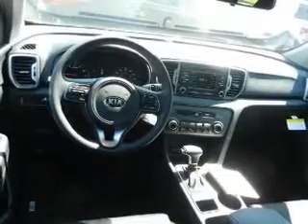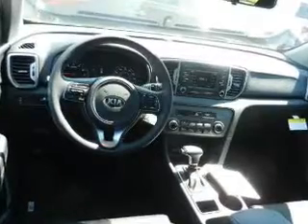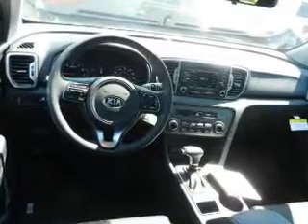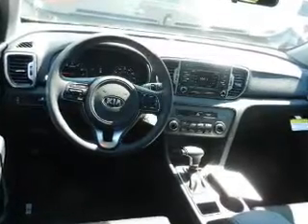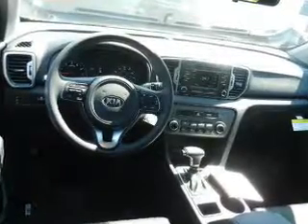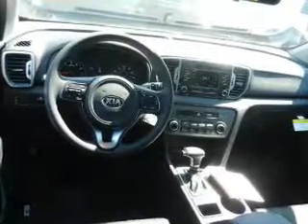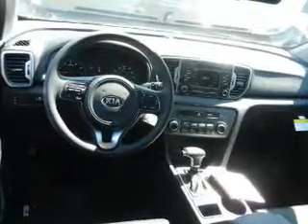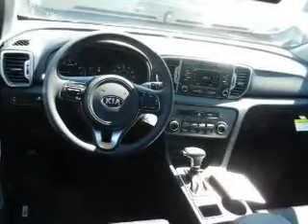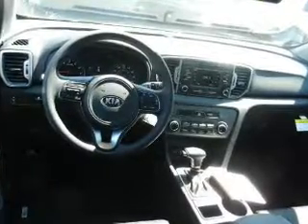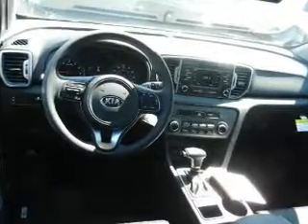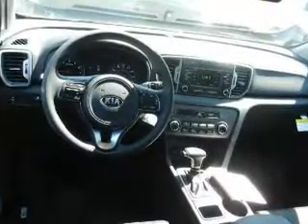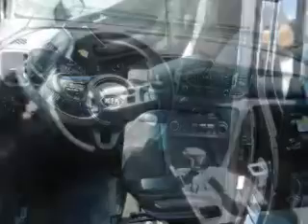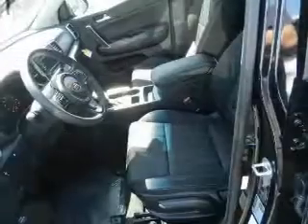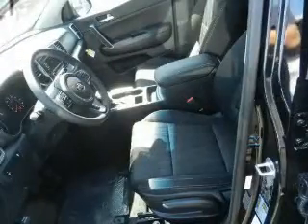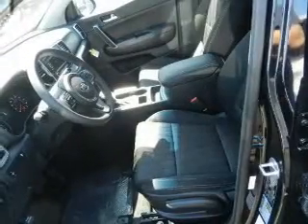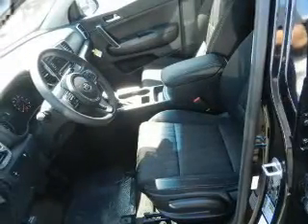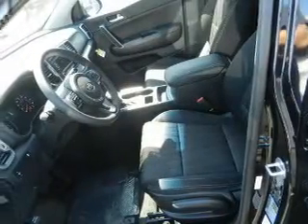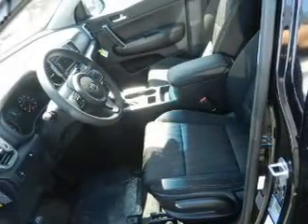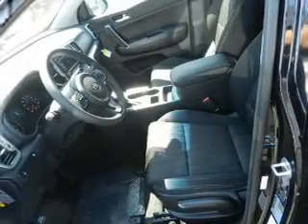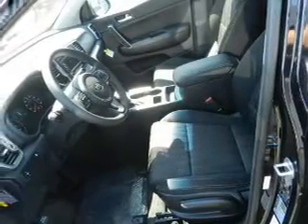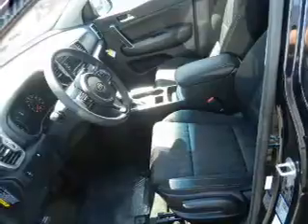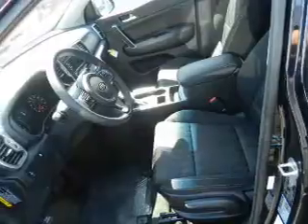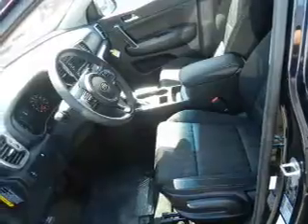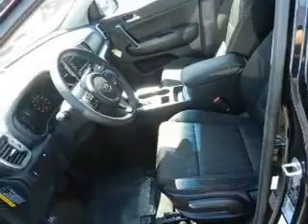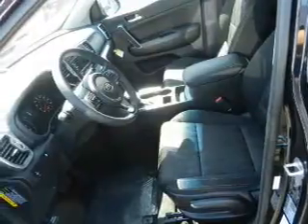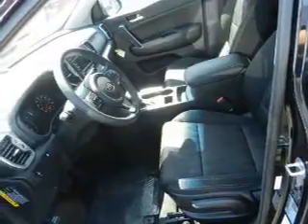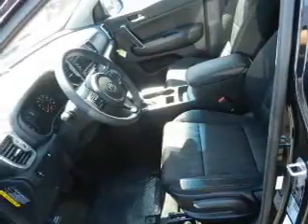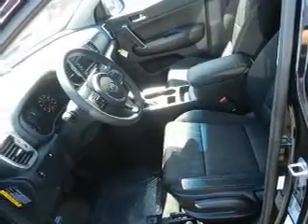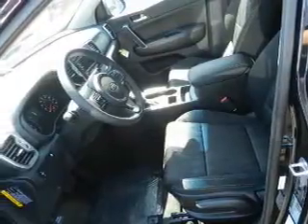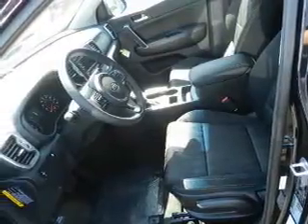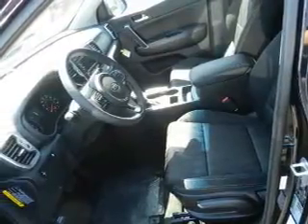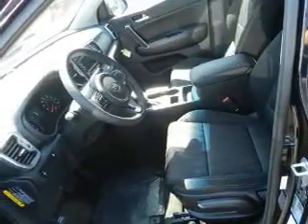Stability control, a passenger airbag, low tire pressure warning, front ventilated disc brakes, and daytime running lights.